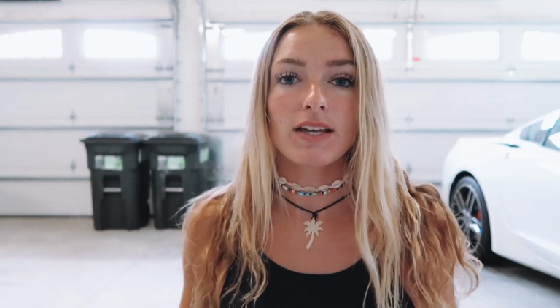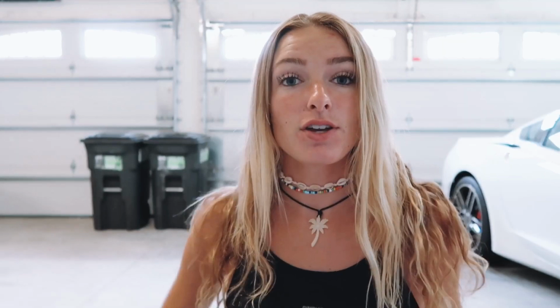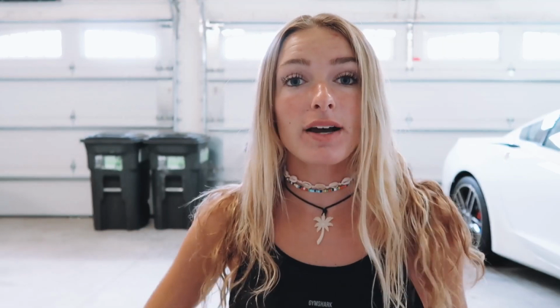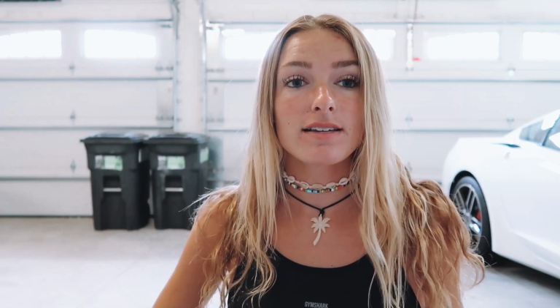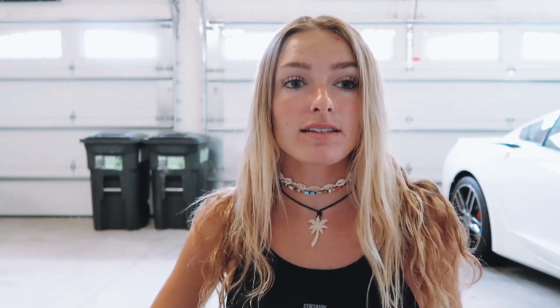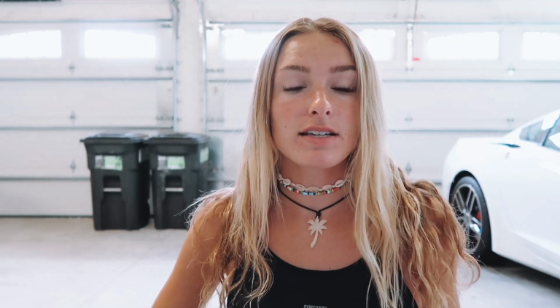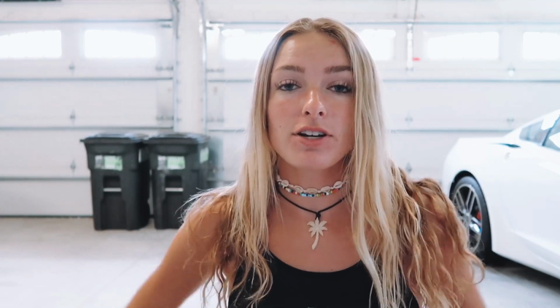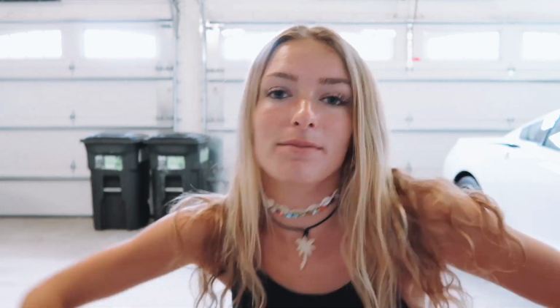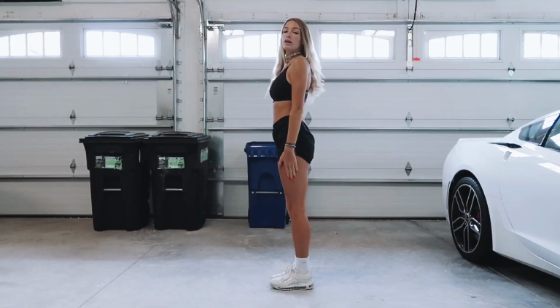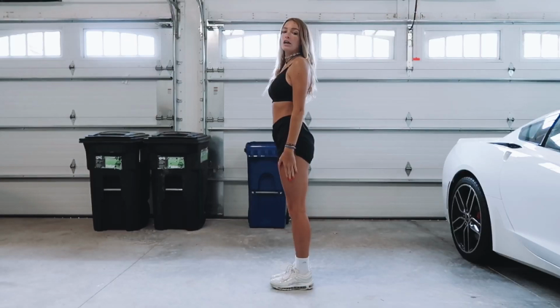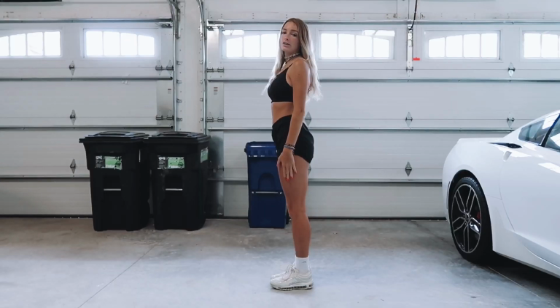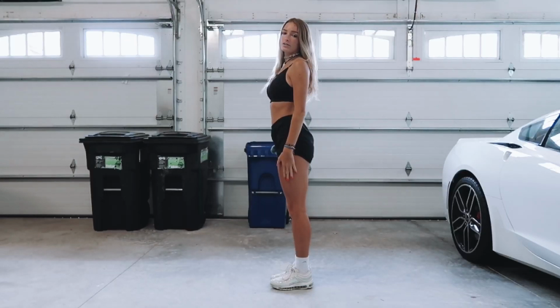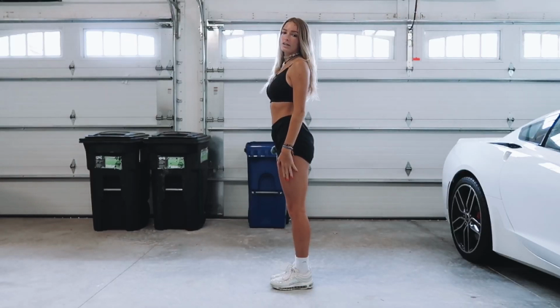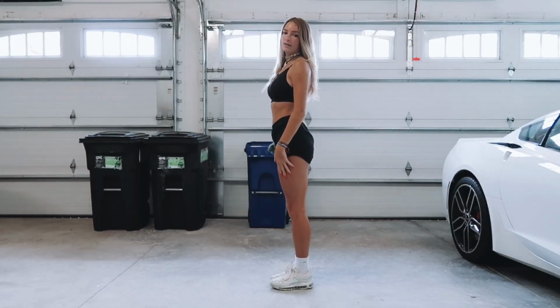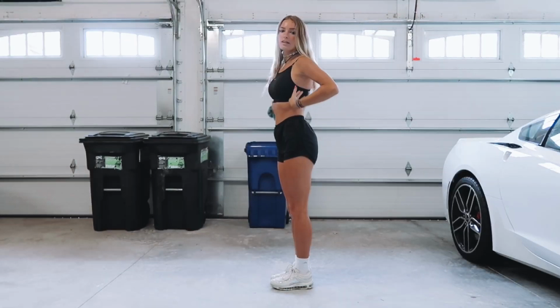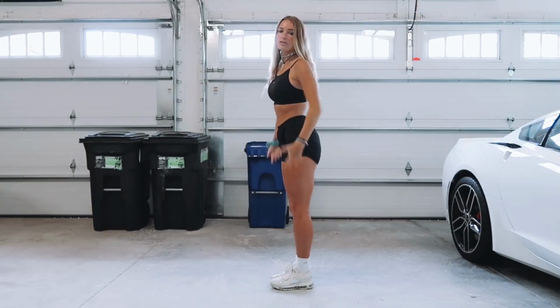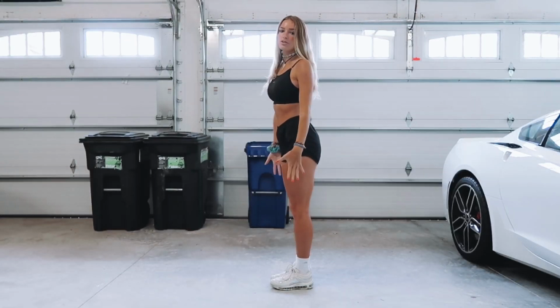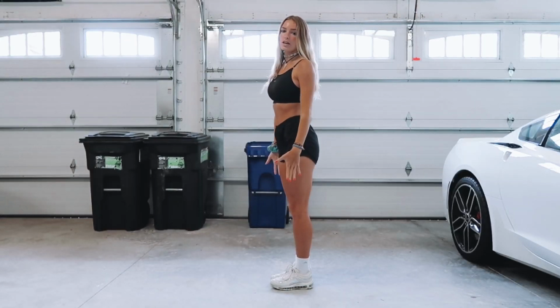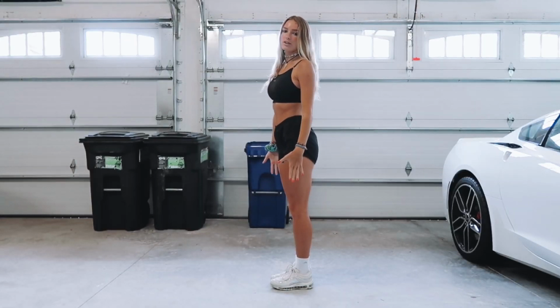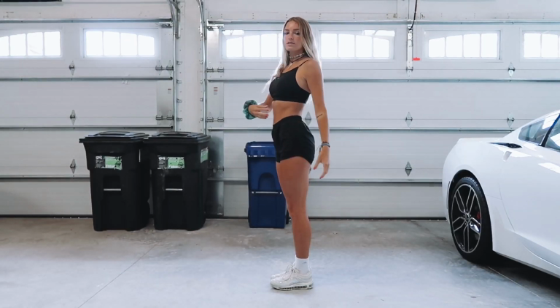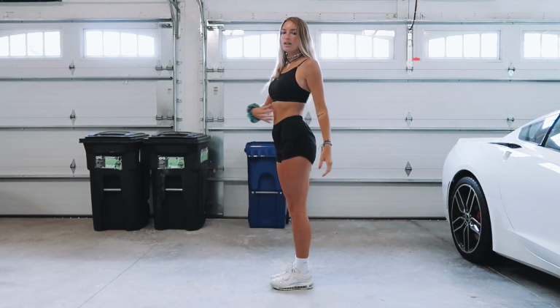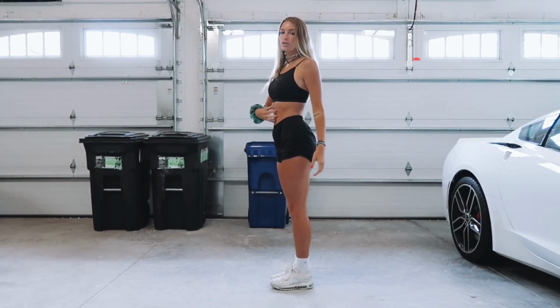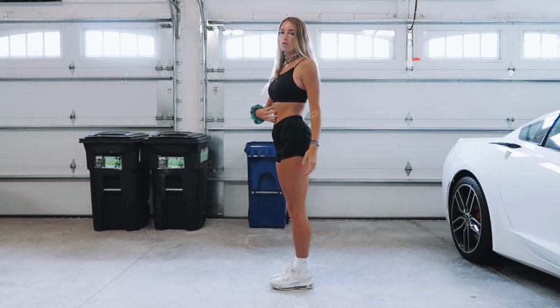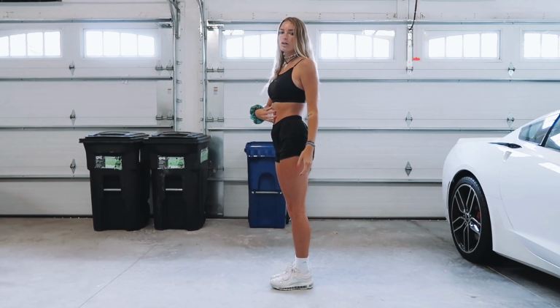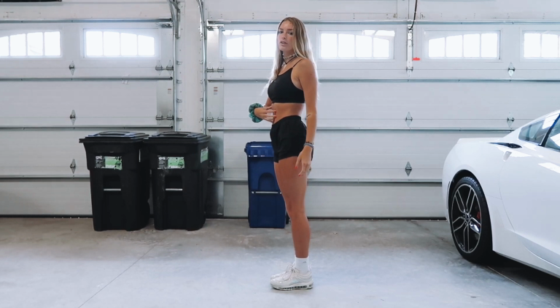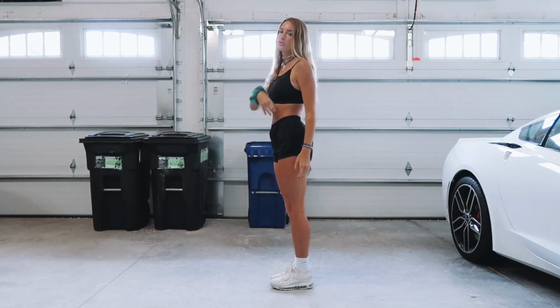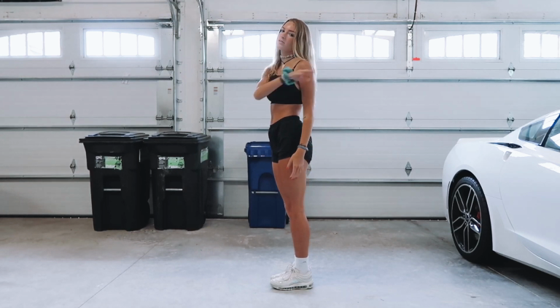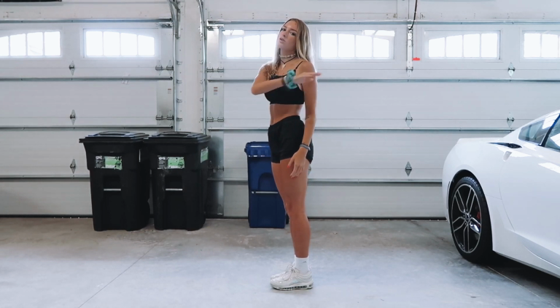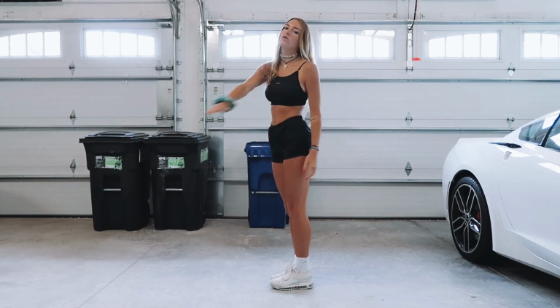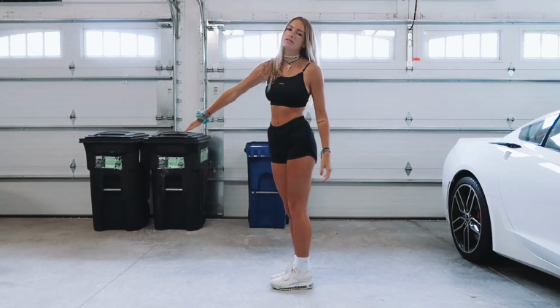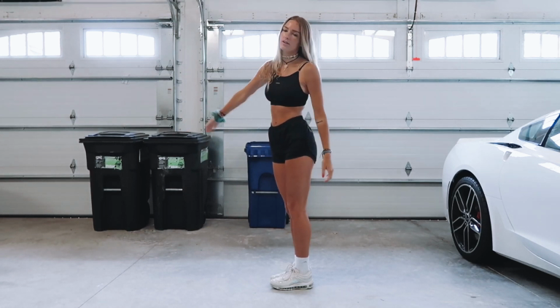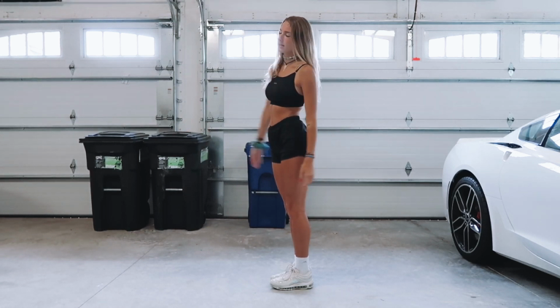So I guess let's get started. You're going to start here. This is your center. Tighten your core throughout this whole entire thing.